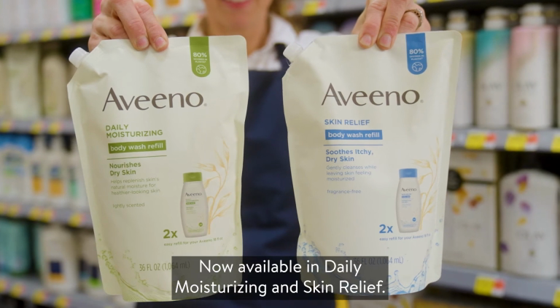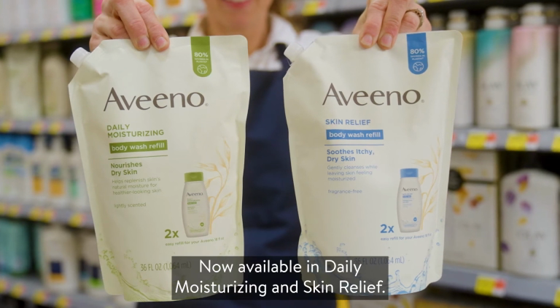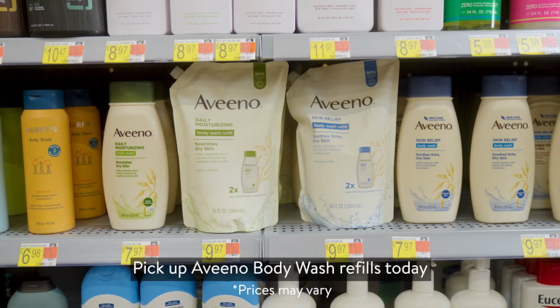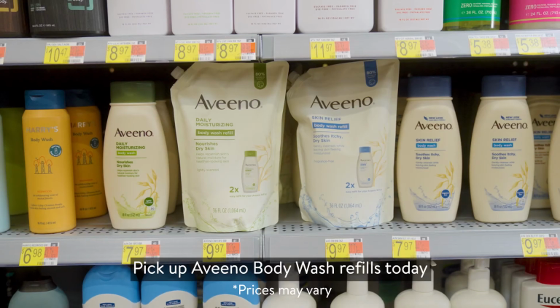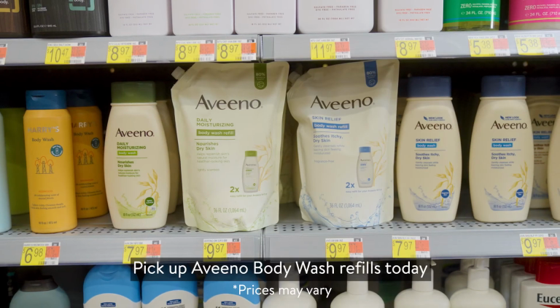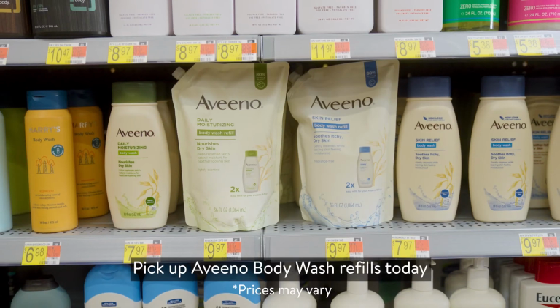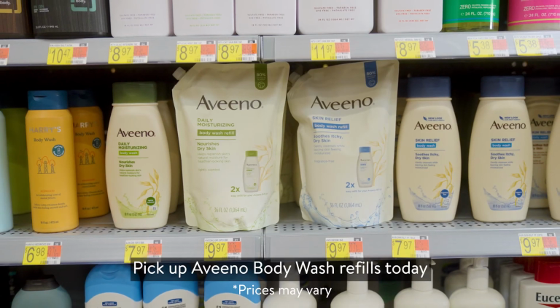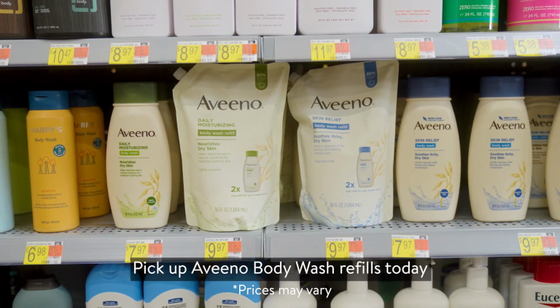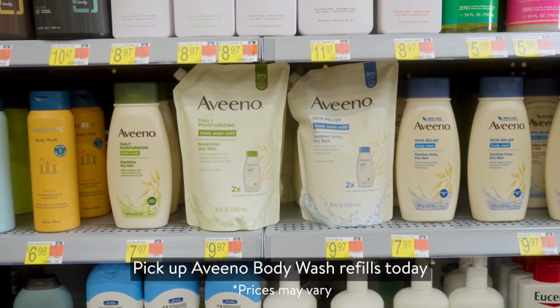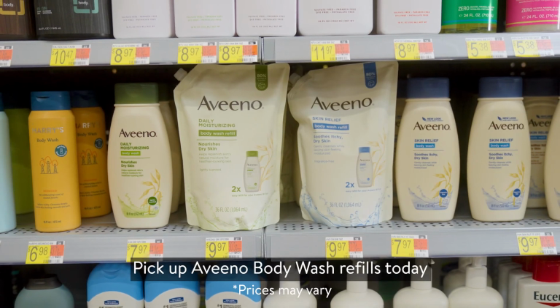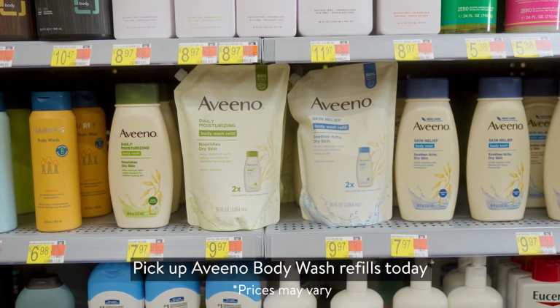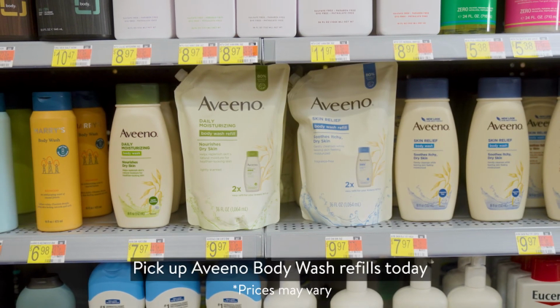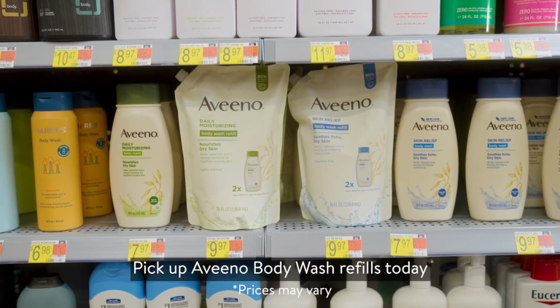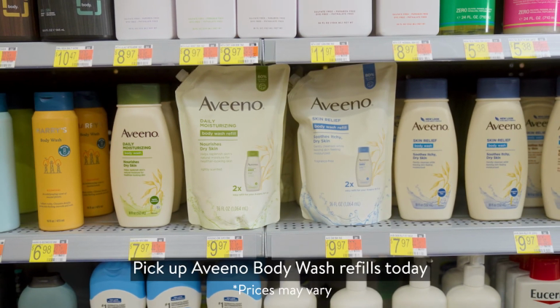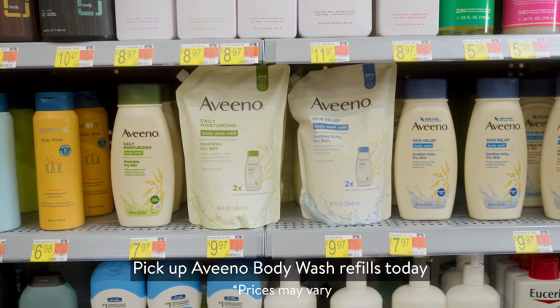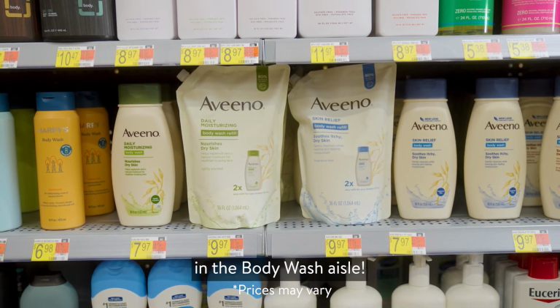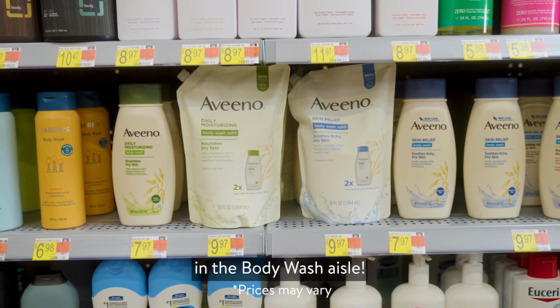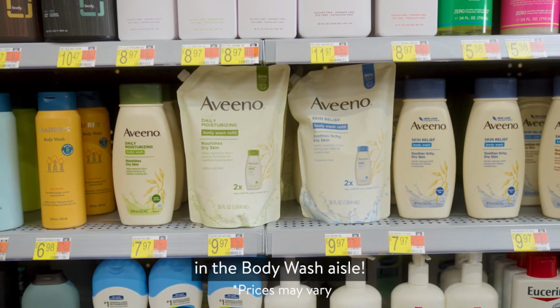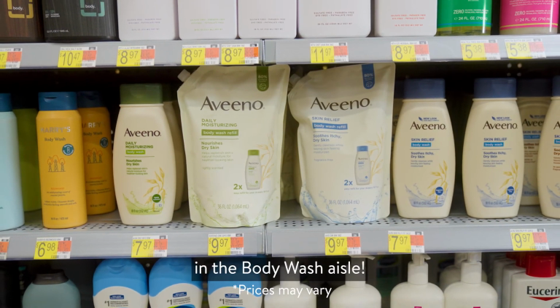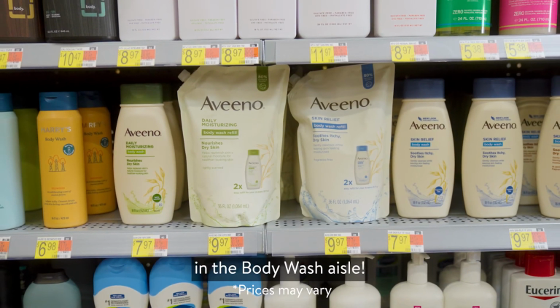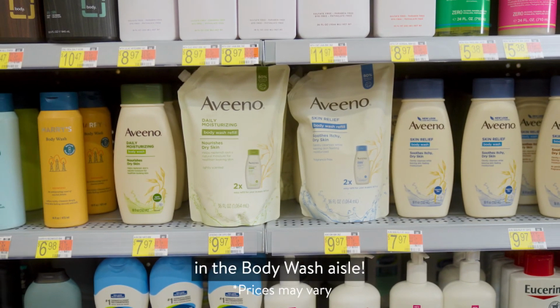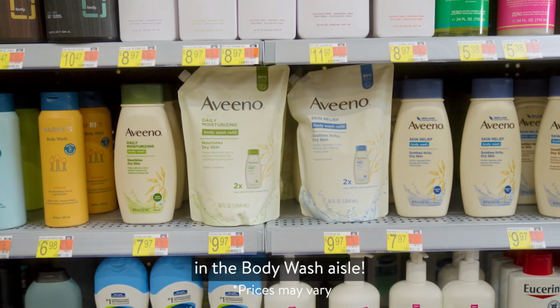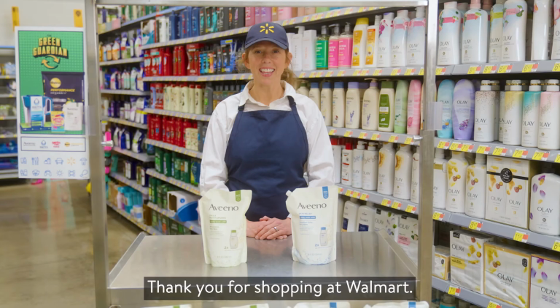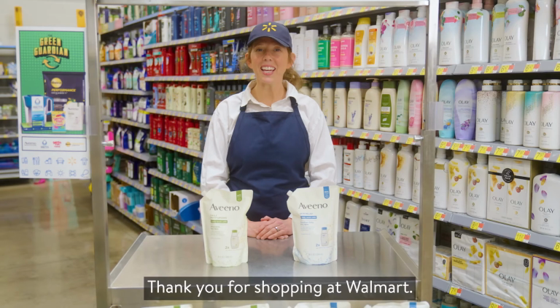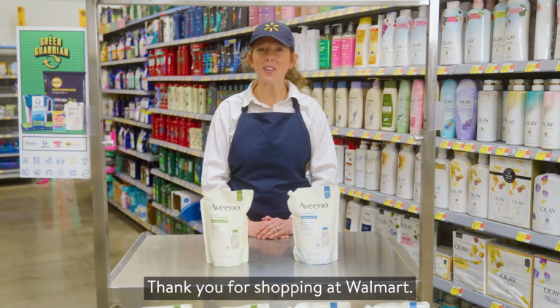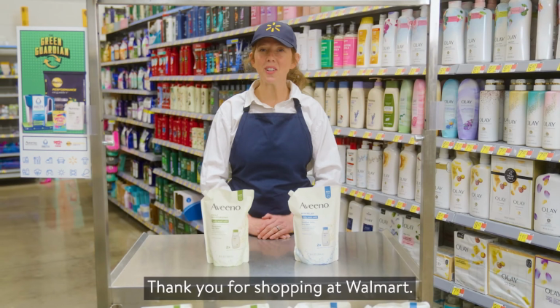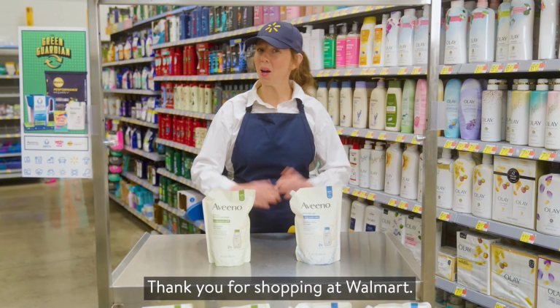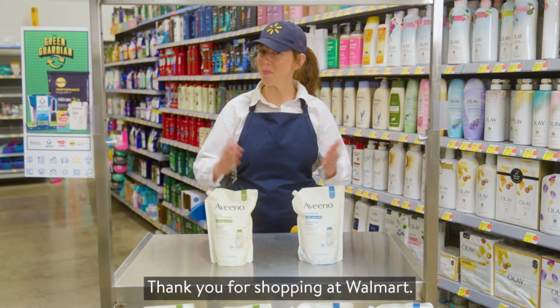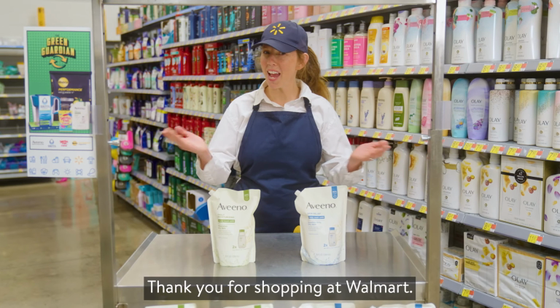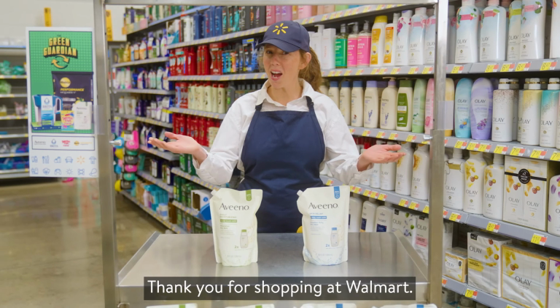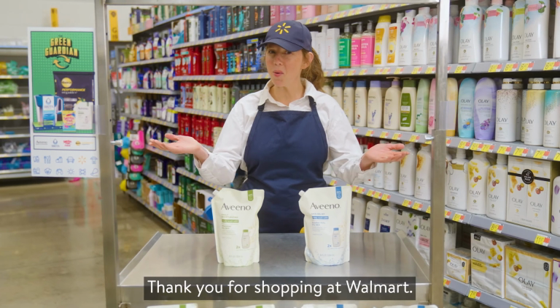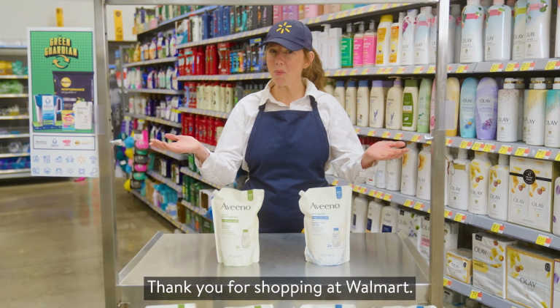Pick up Aveeno Body Wash refills today in the body wash aisle. Thank you for shopping at Walmart.